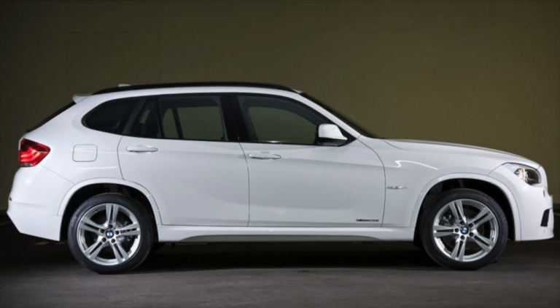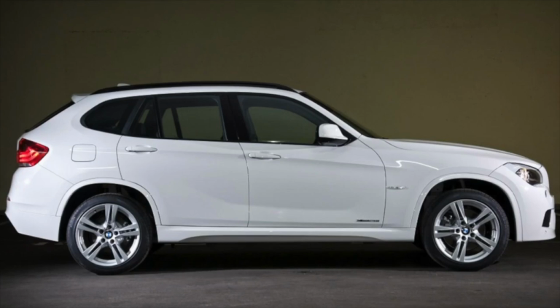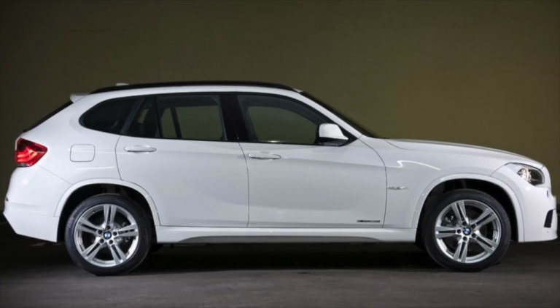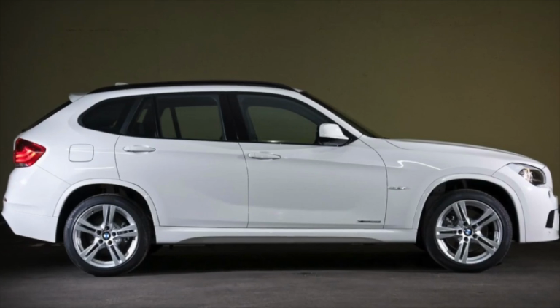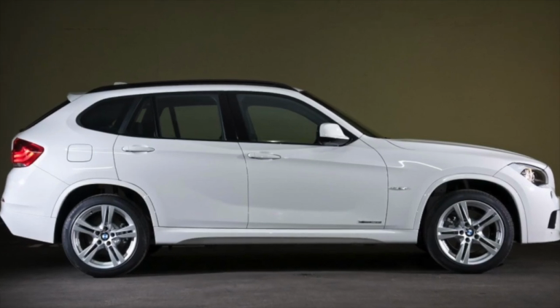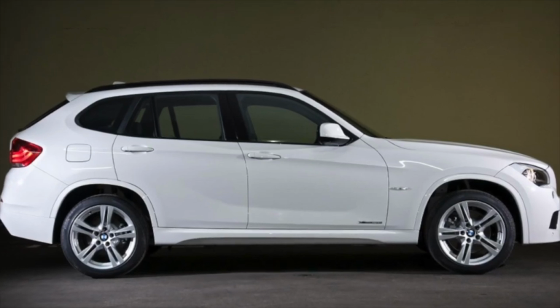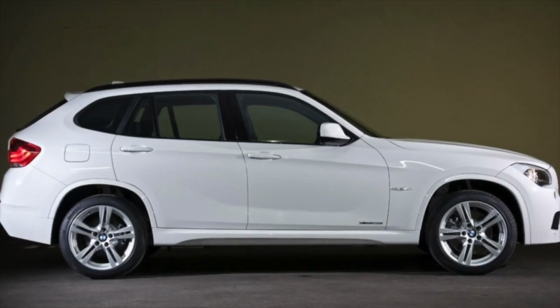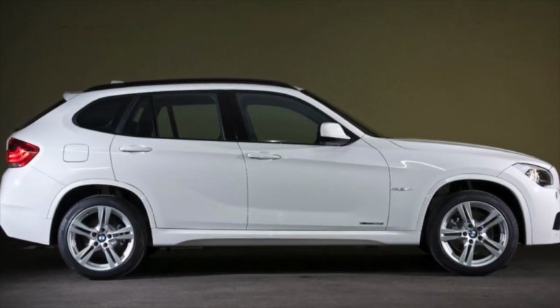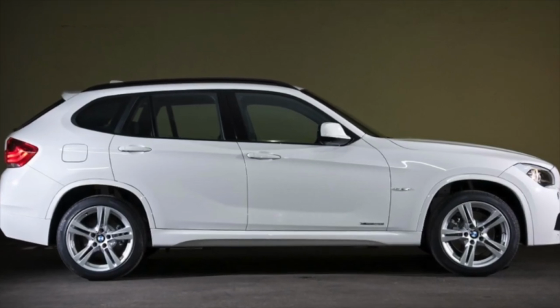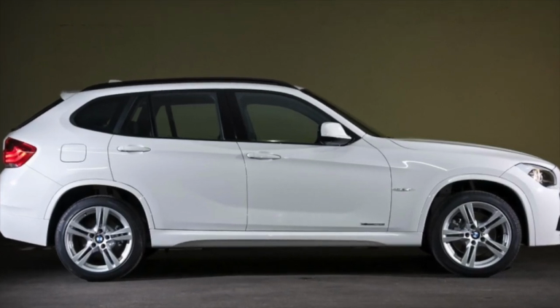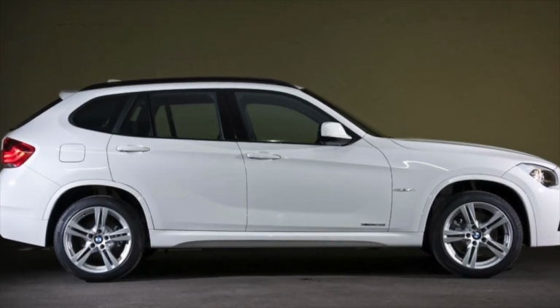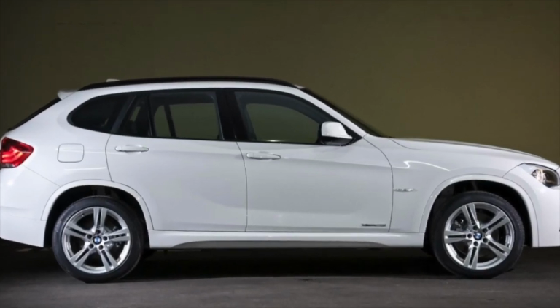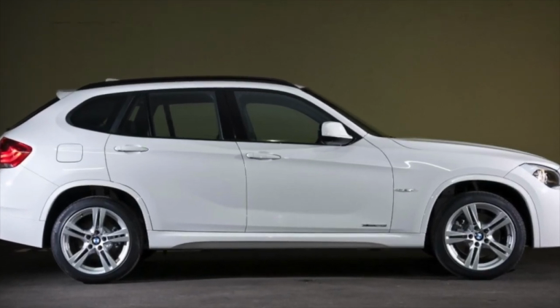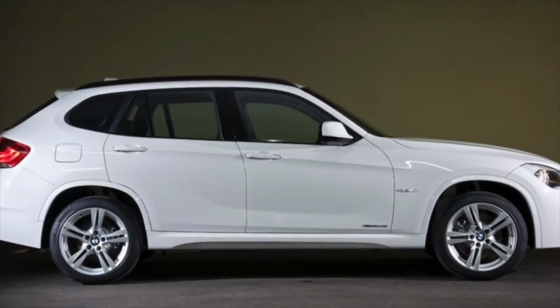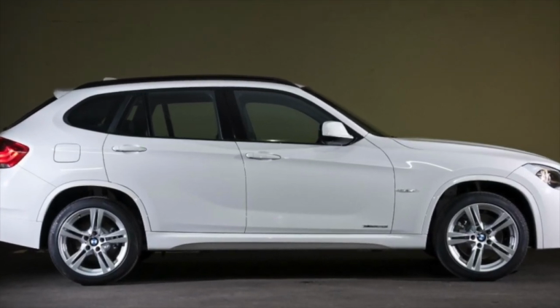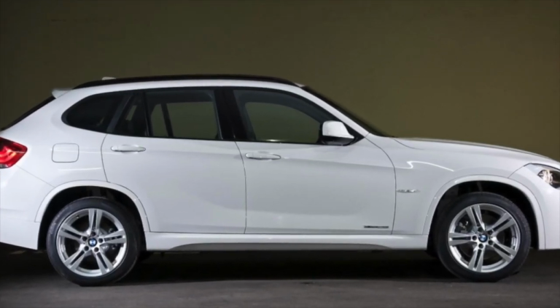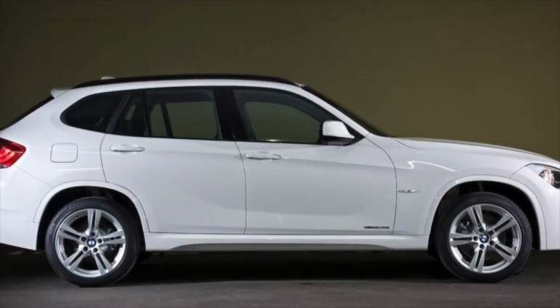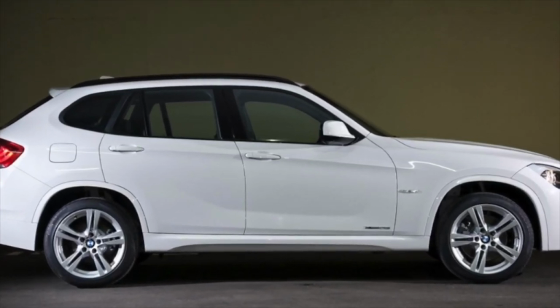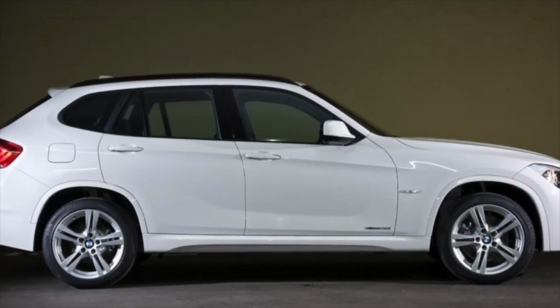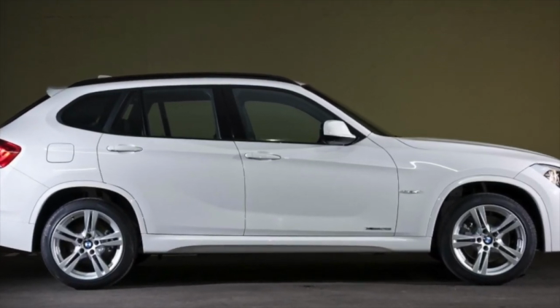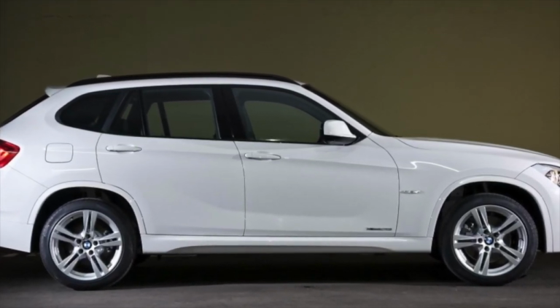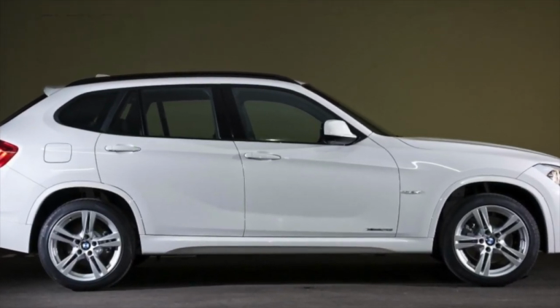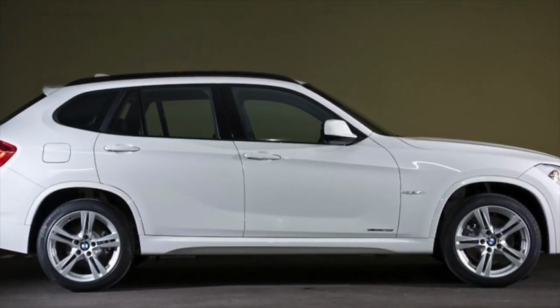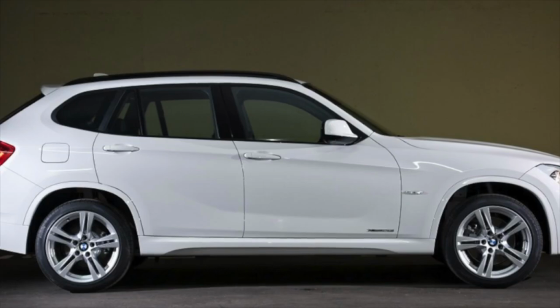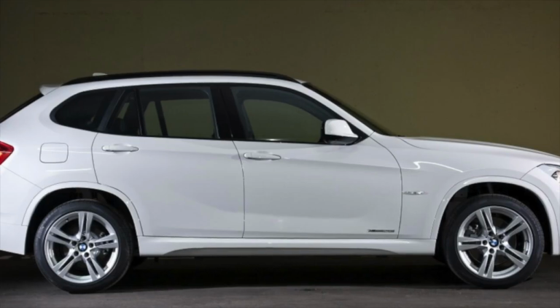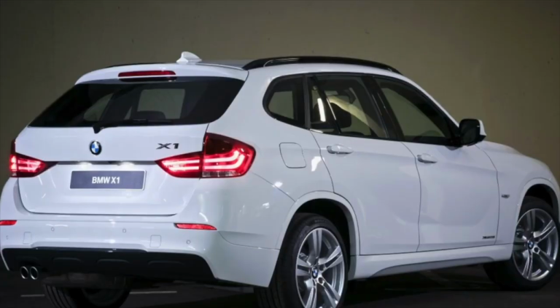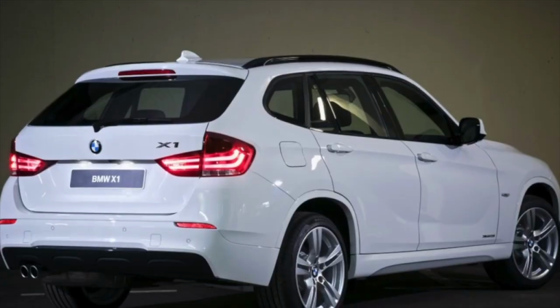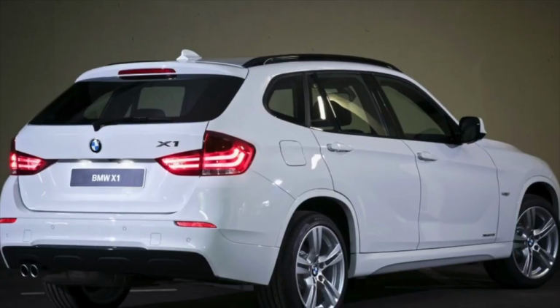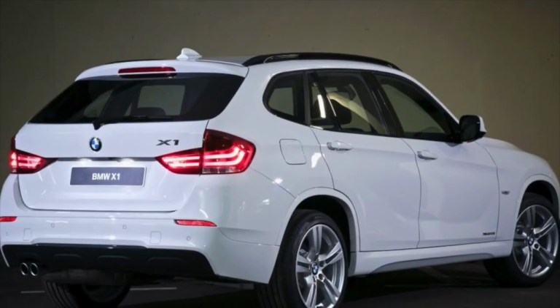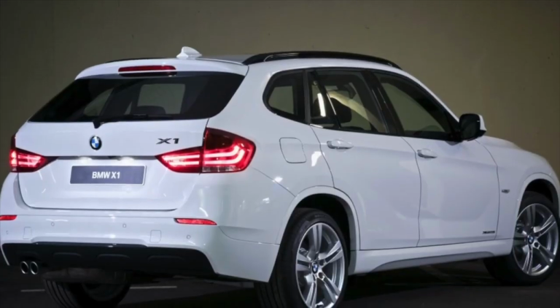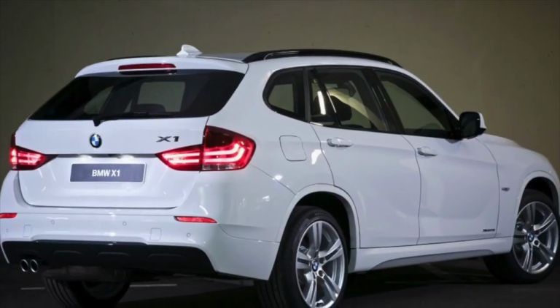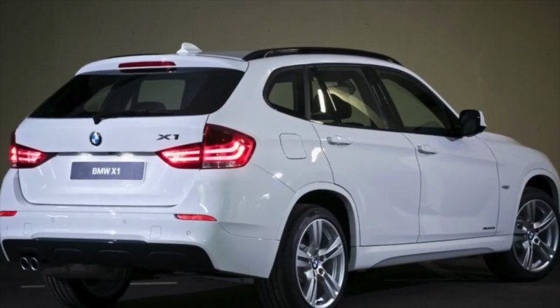Greetings dear friends! I present to your attention the most common malfunctions and breakdowns that occur on the BMW X1 E84.